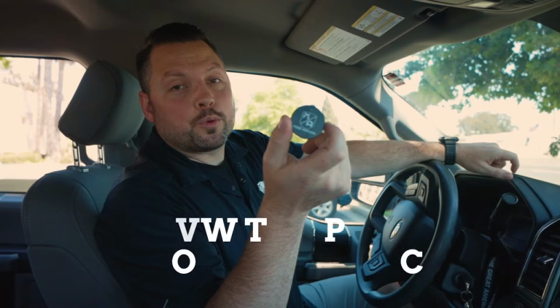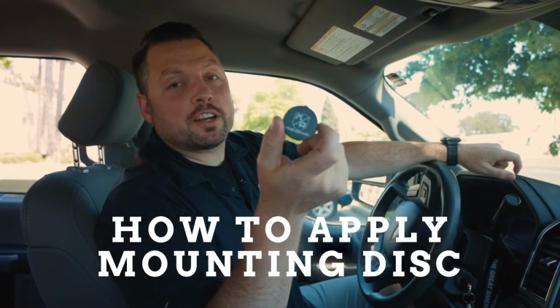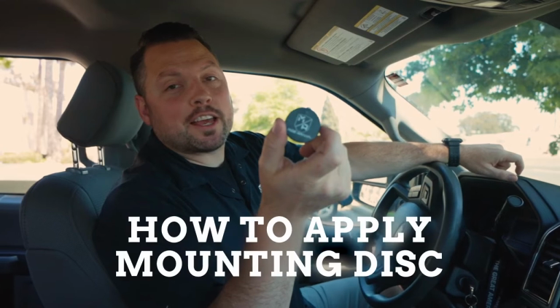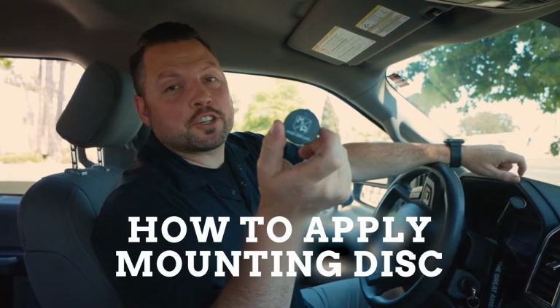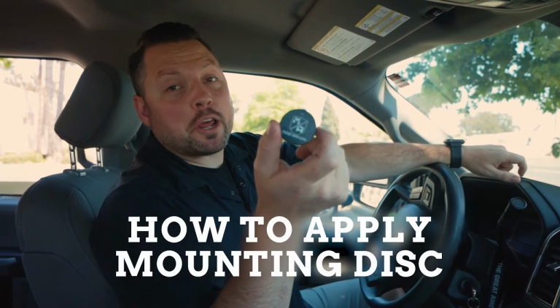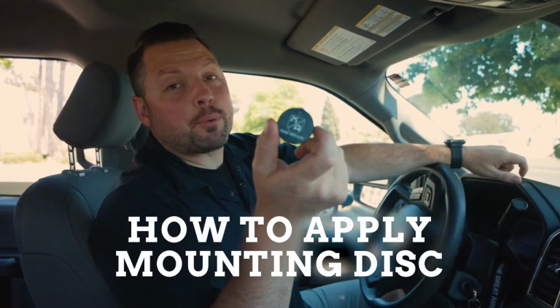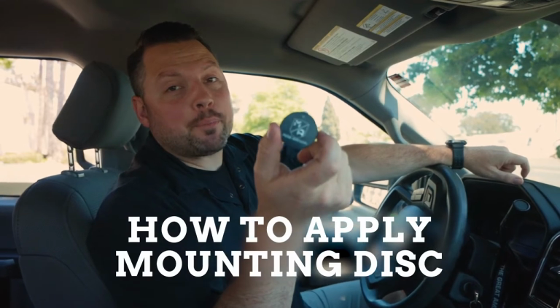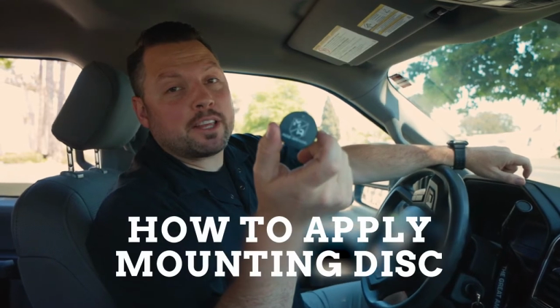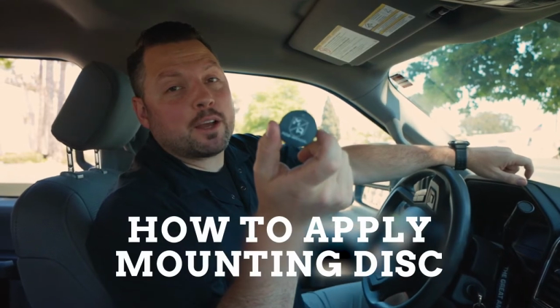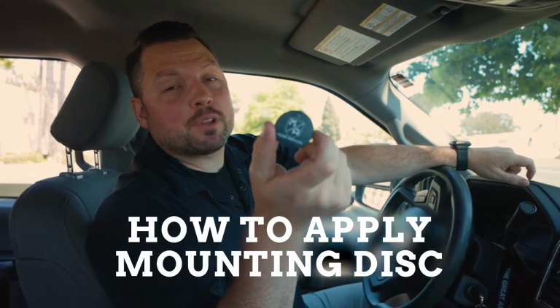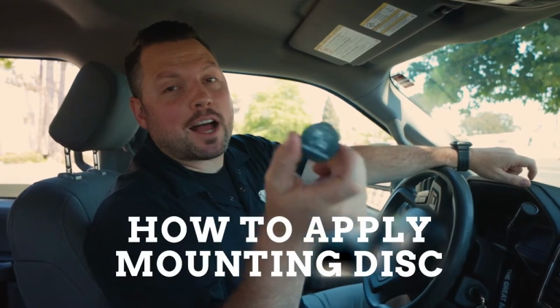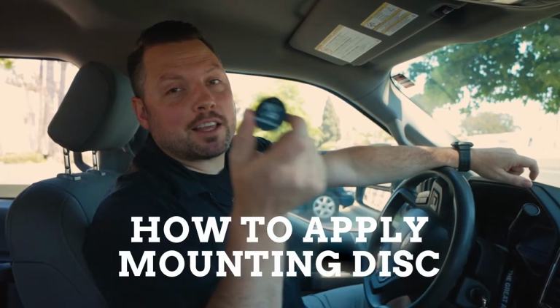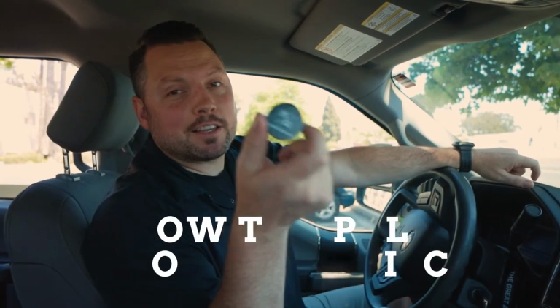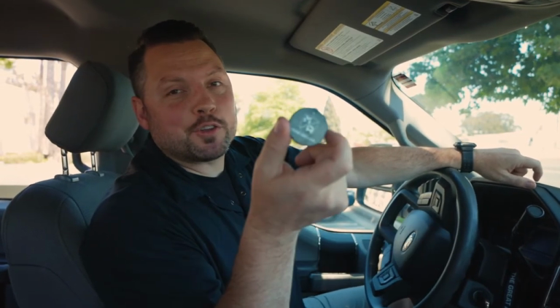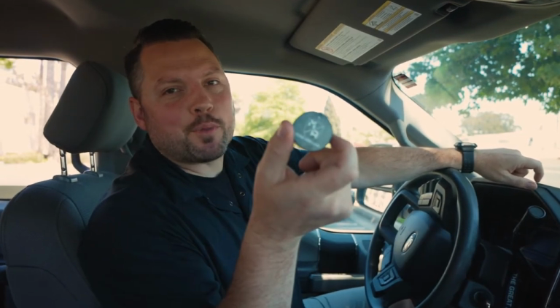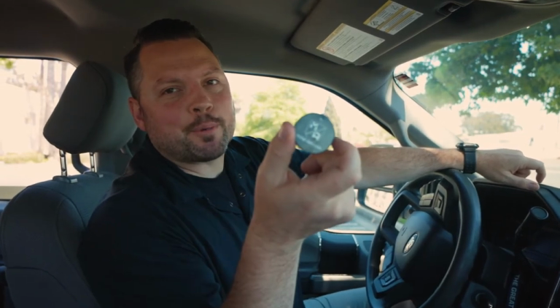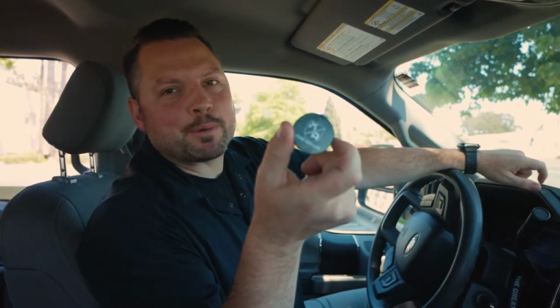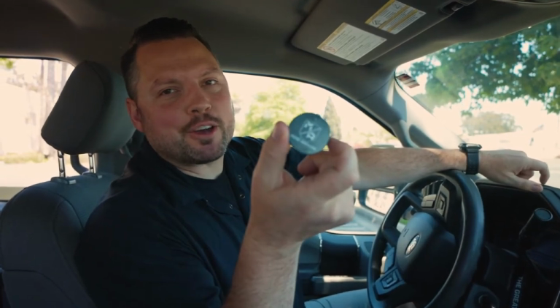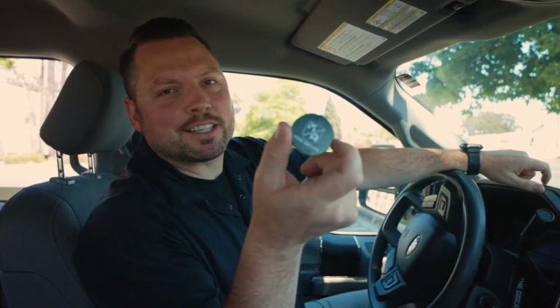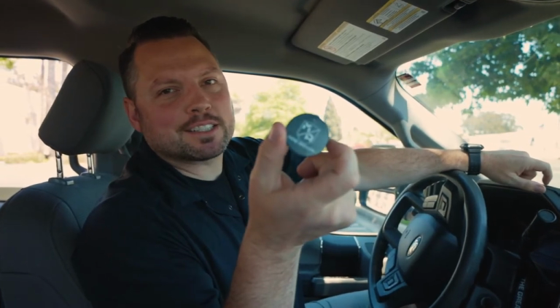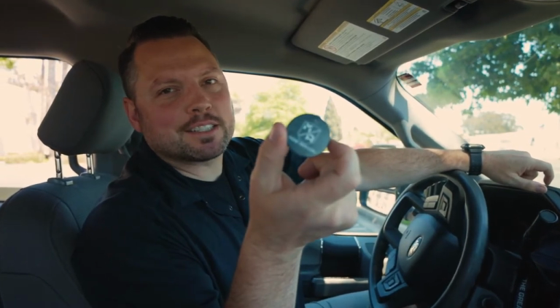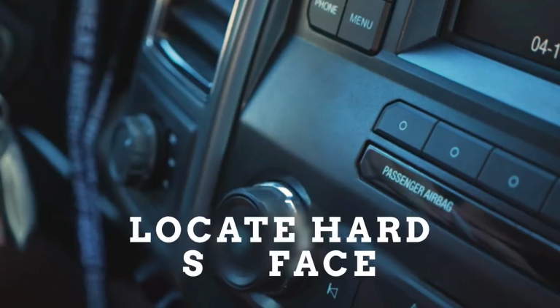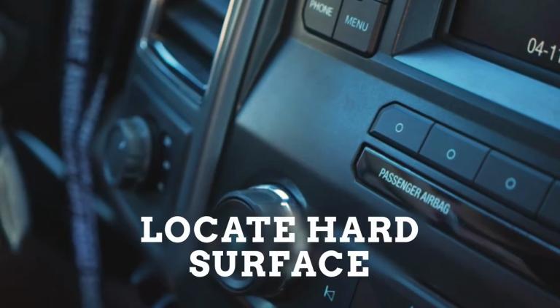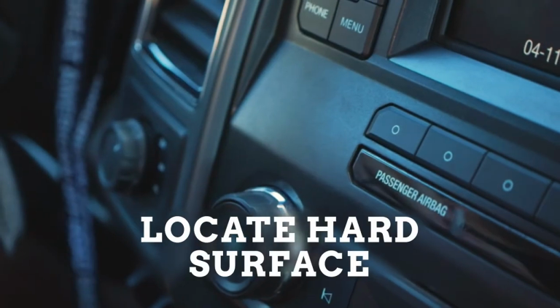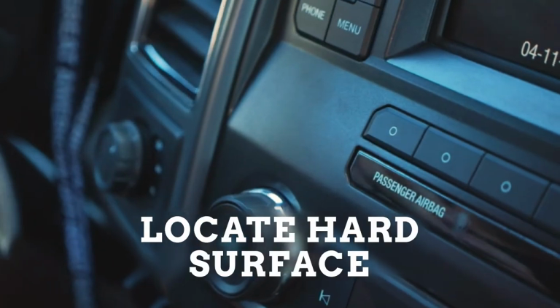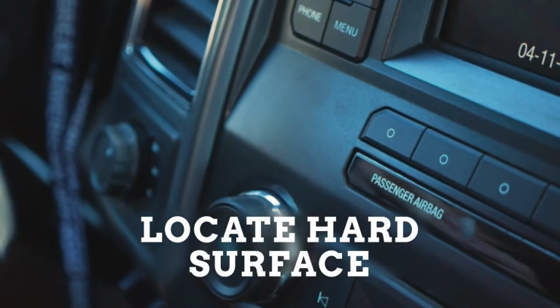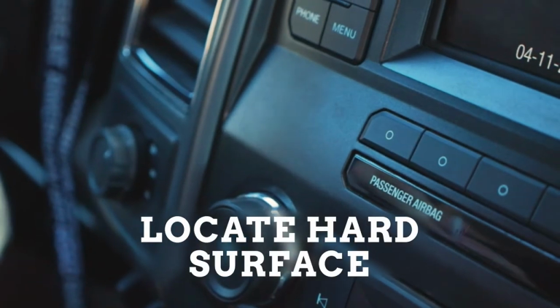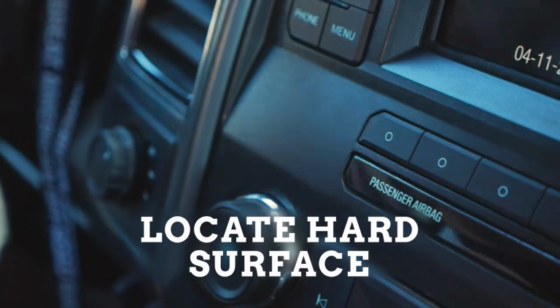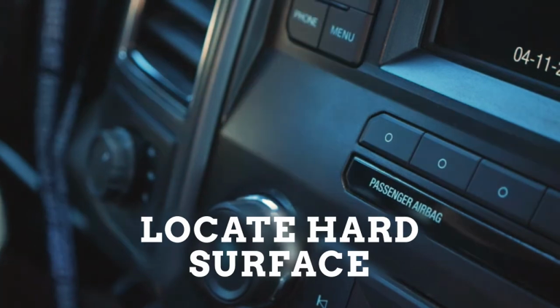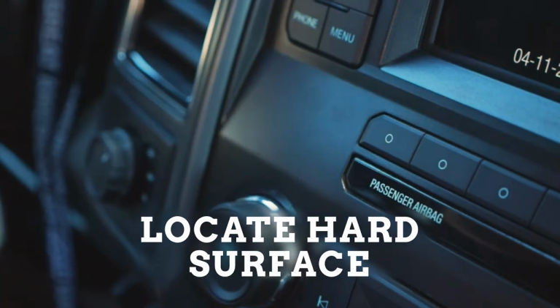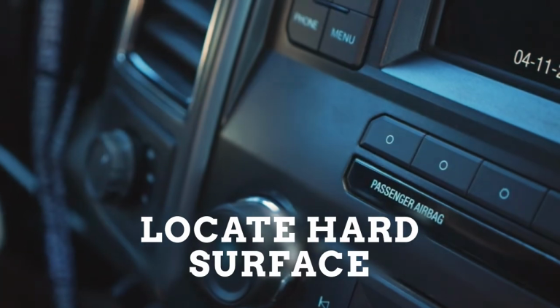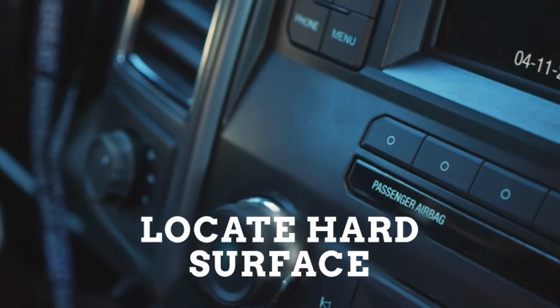We're here today to show you how to properly apply your Mob Armor Mounting Disc. Locate a hard surface on your vehicle's dash.